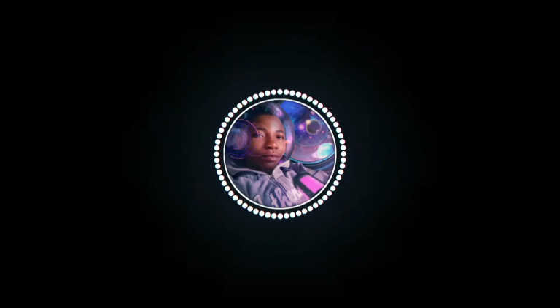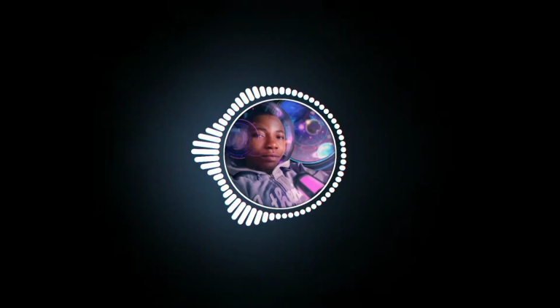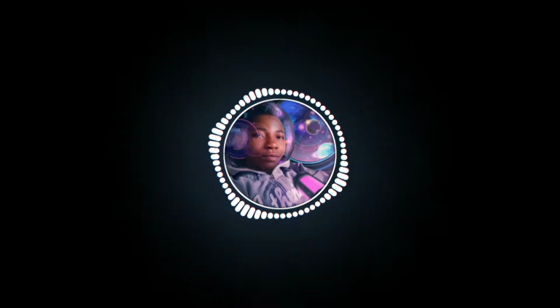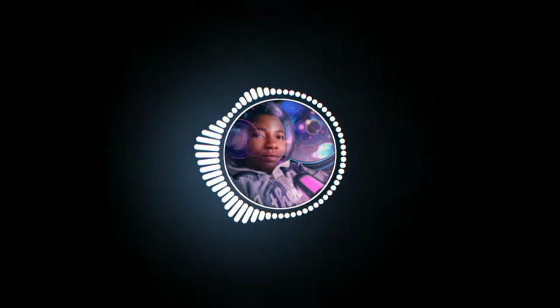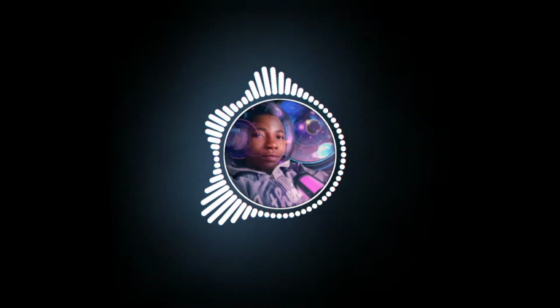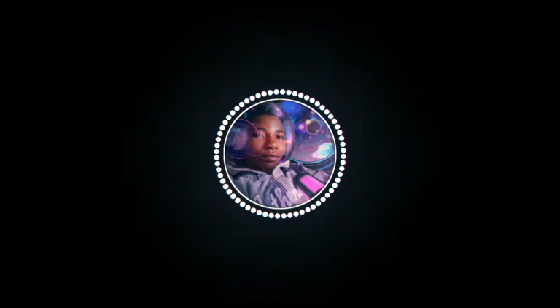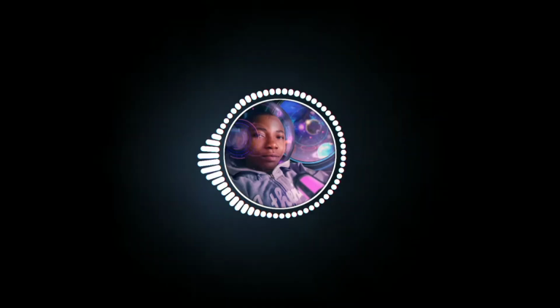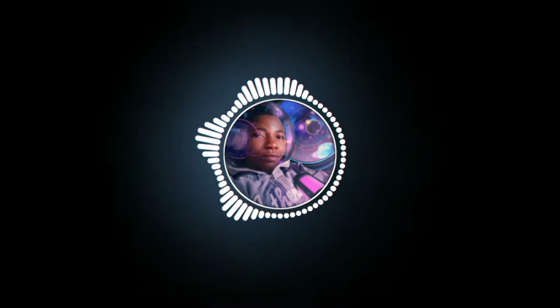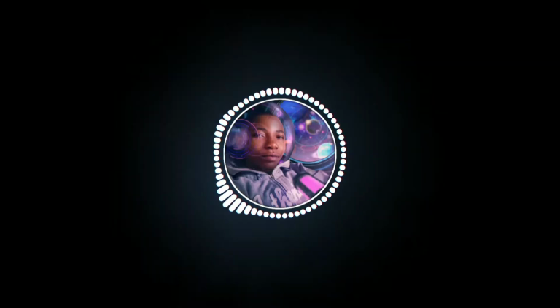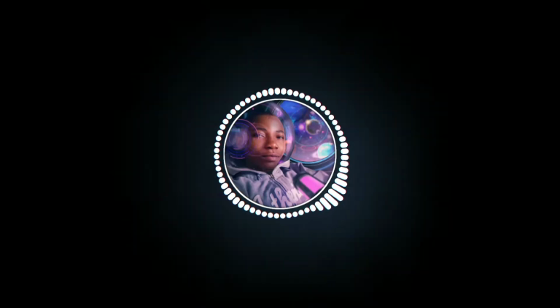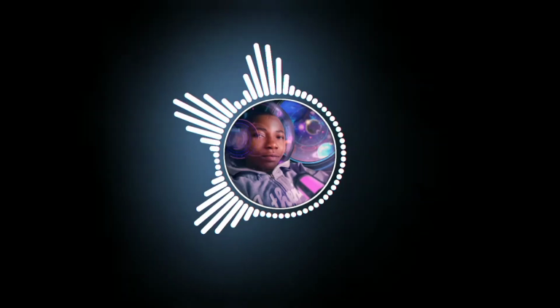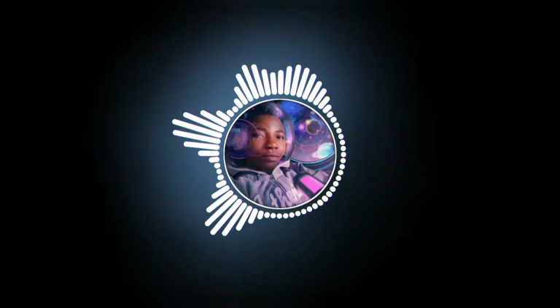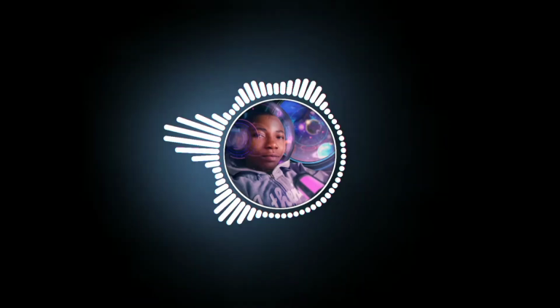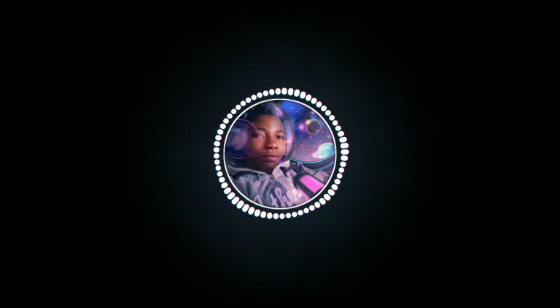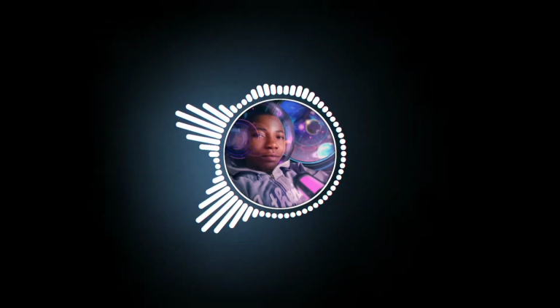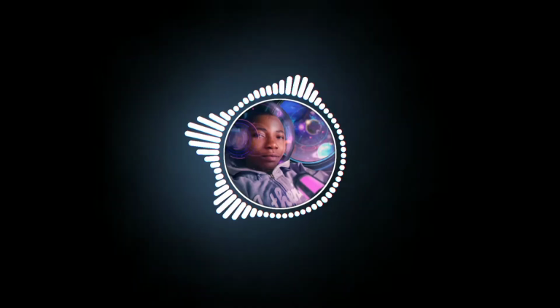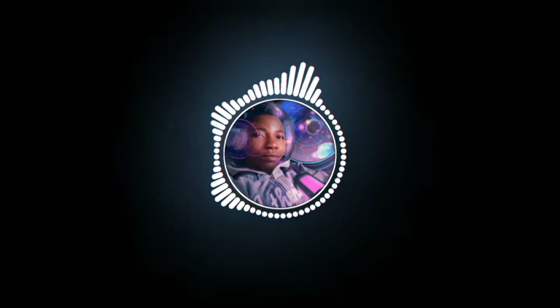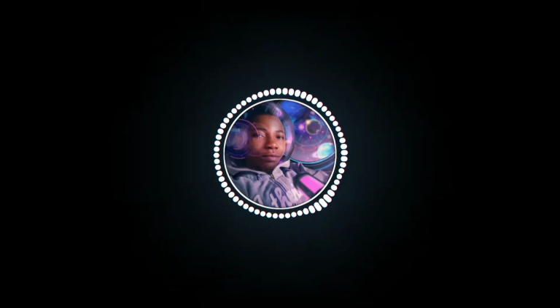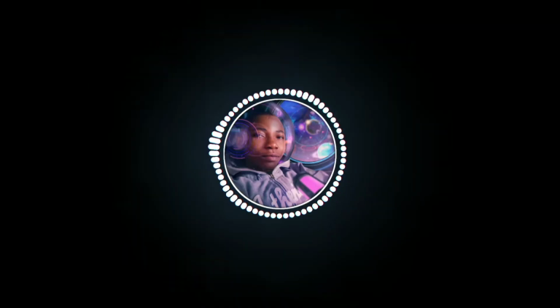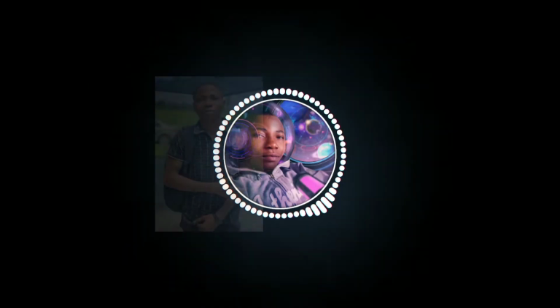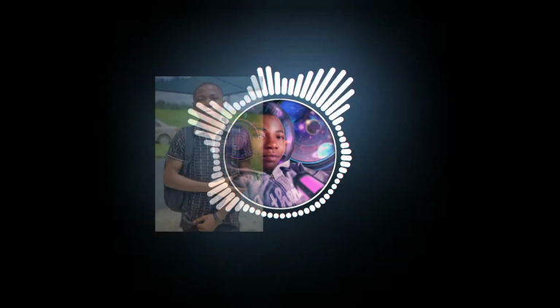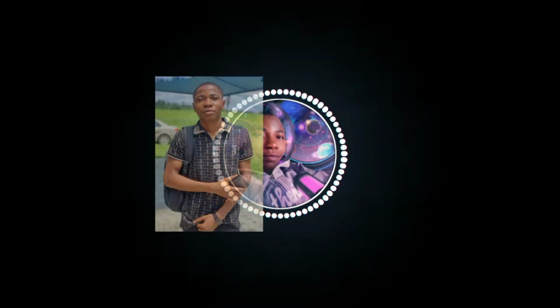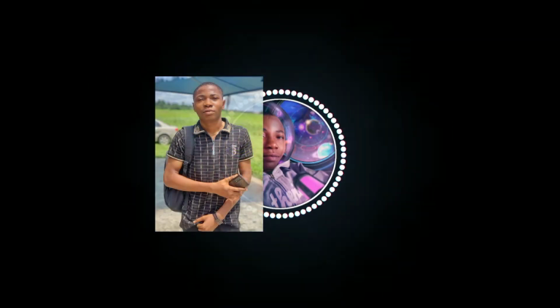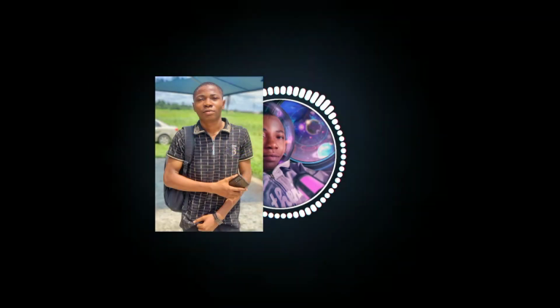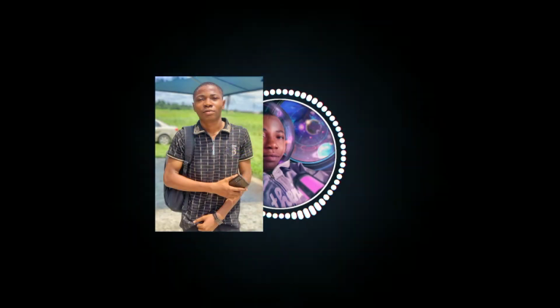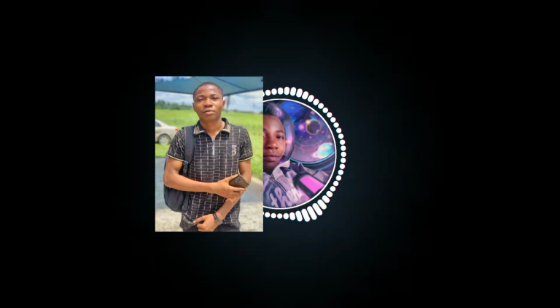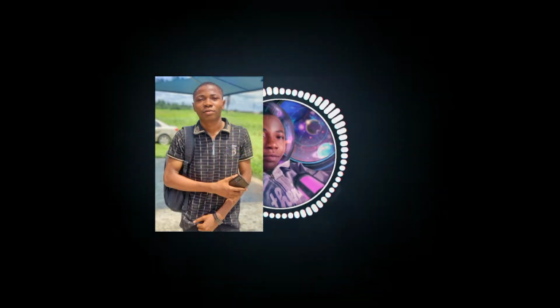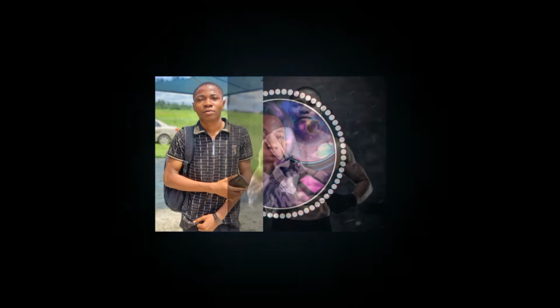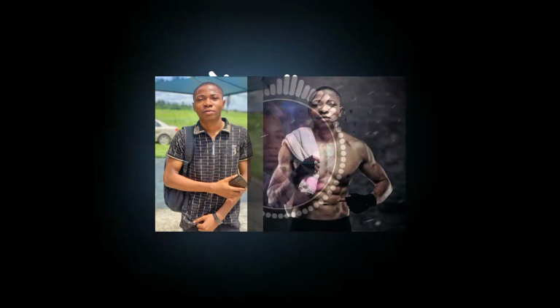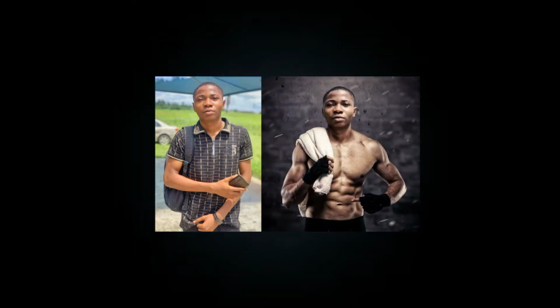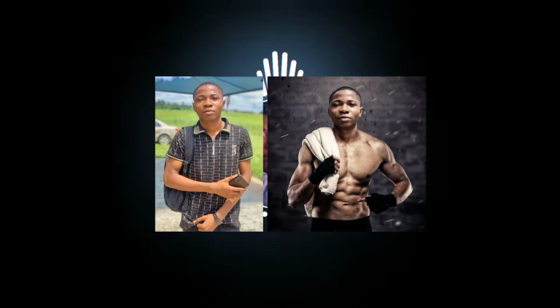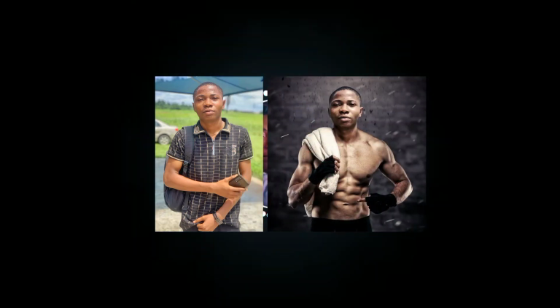In this video I'm going to show you how you can turn a photo of yourself into something cool.